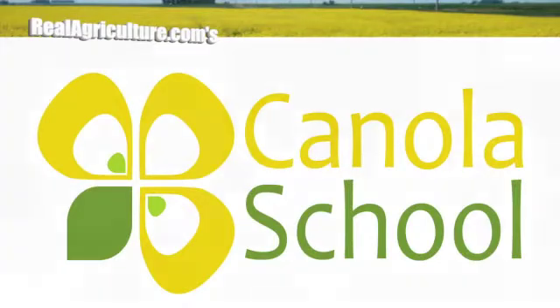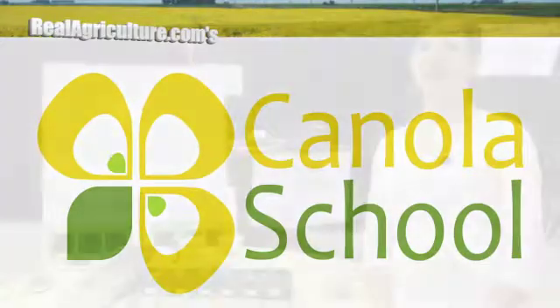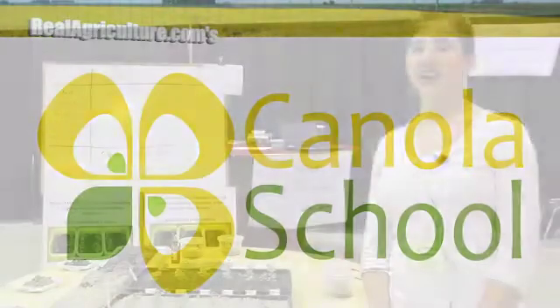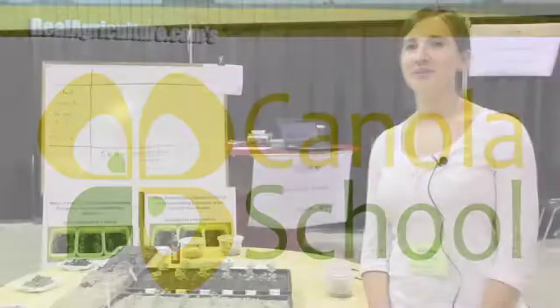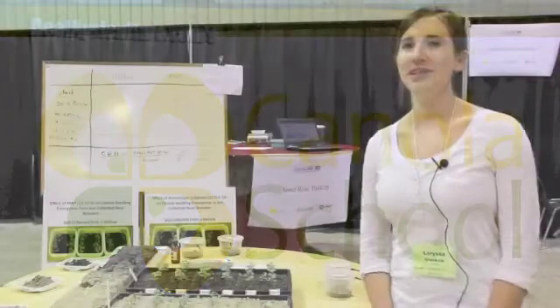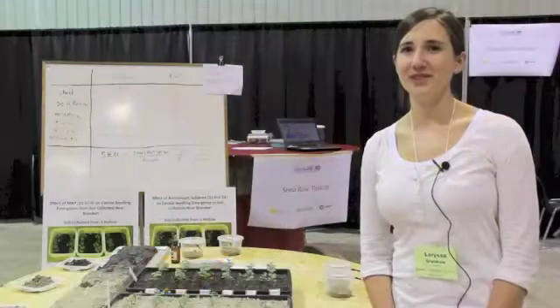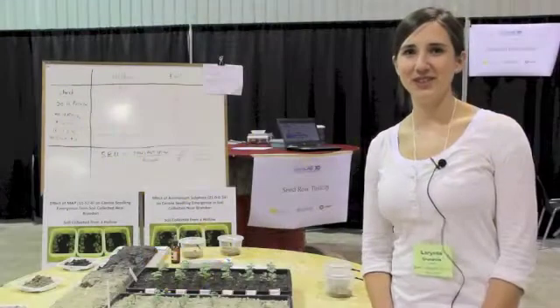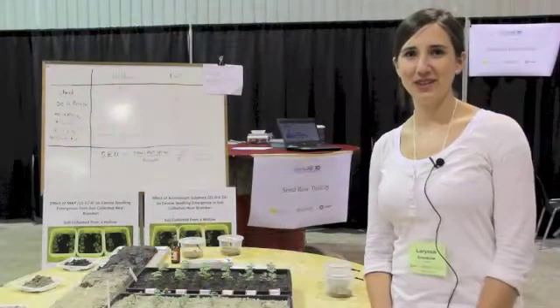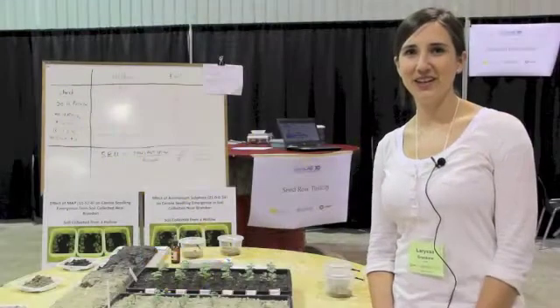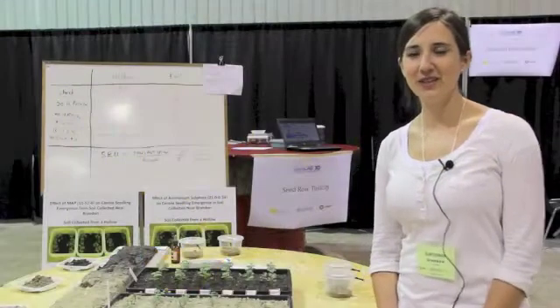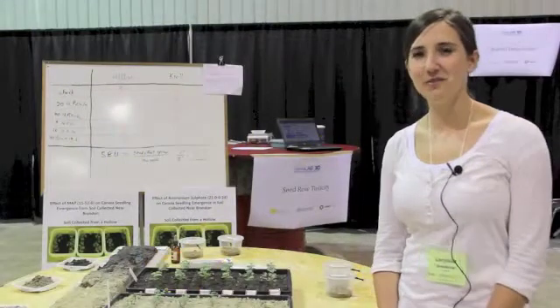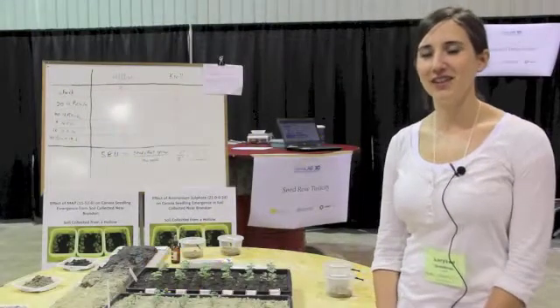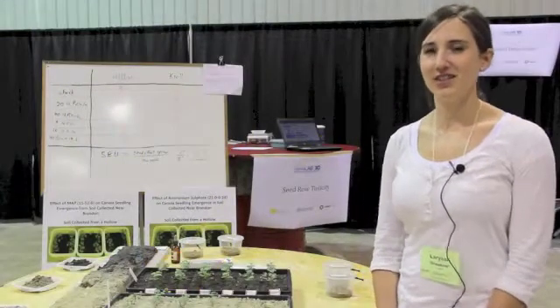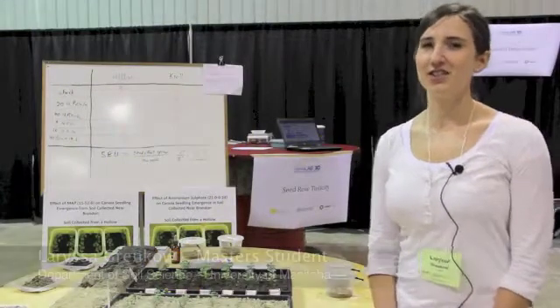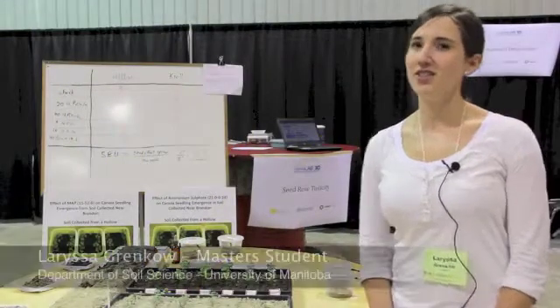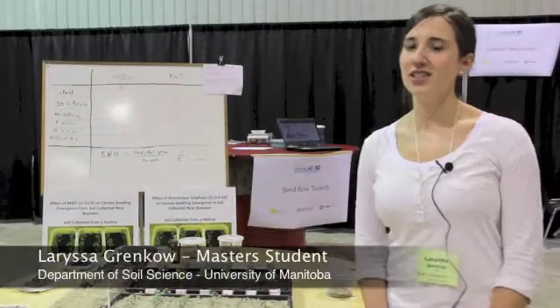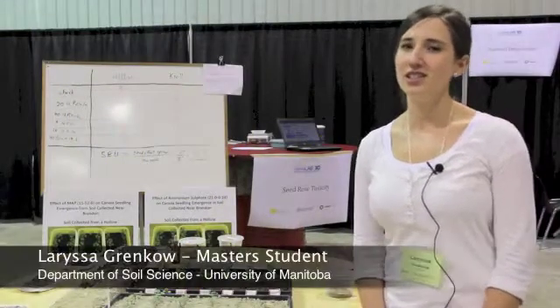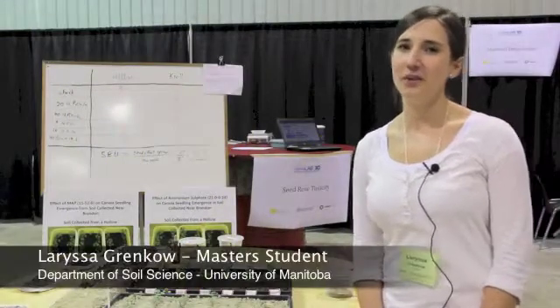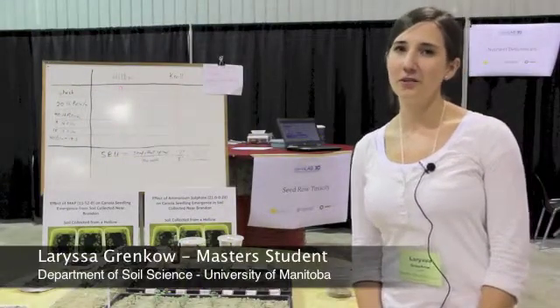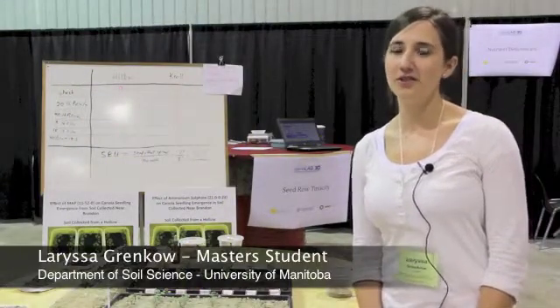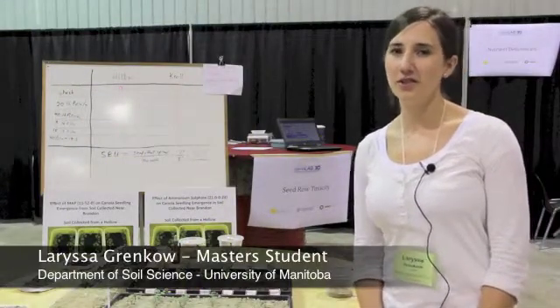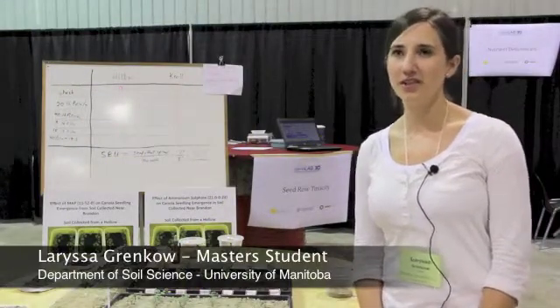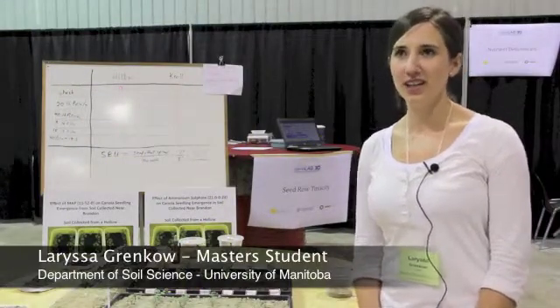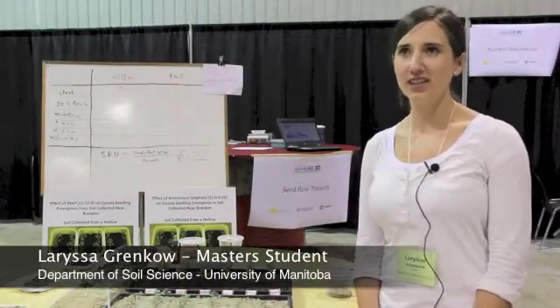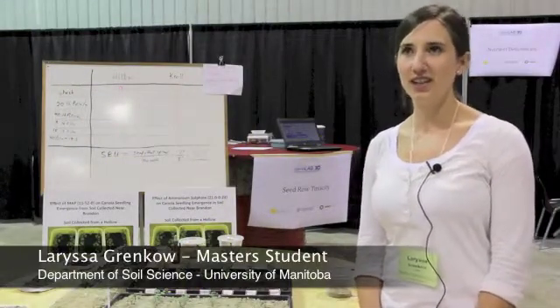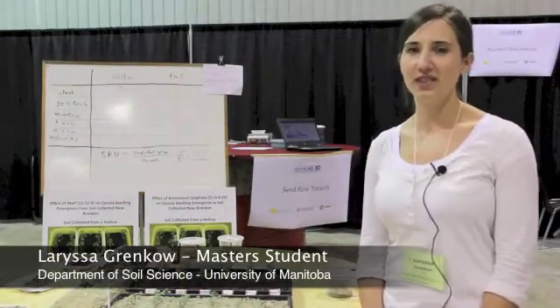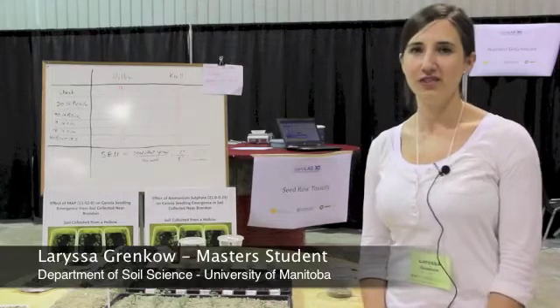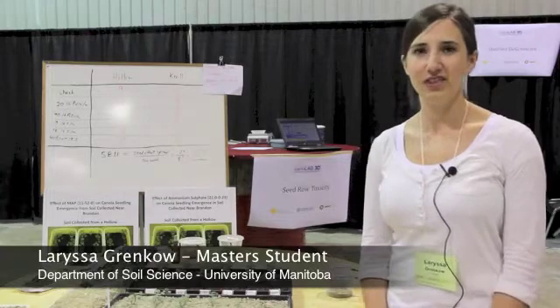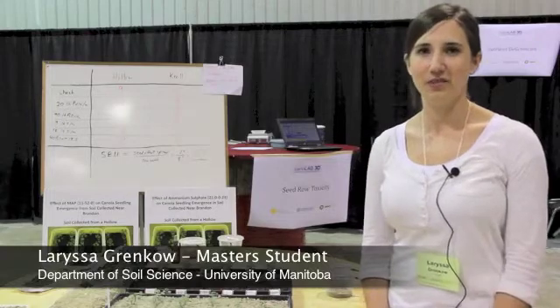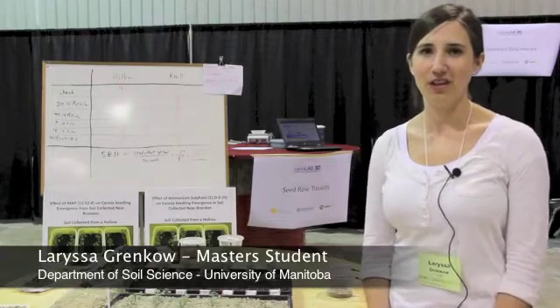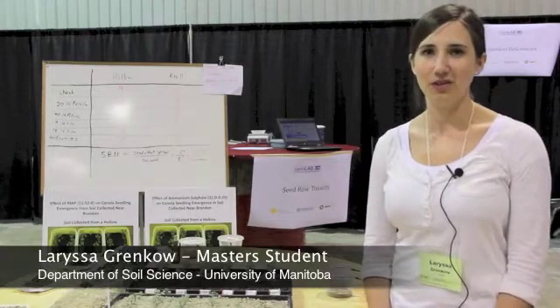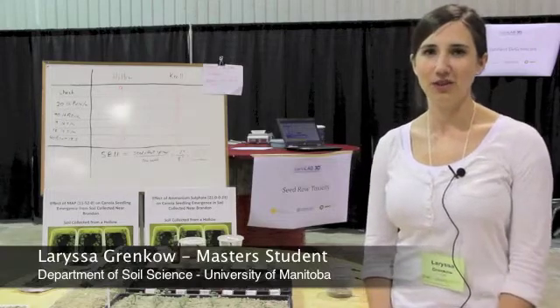My name is Larissa Granco. I'm a master's student in the Department of Soil Science at the University of Manitoba.